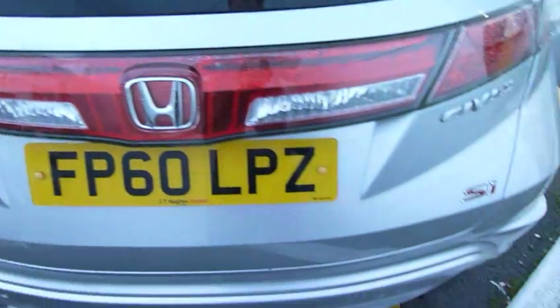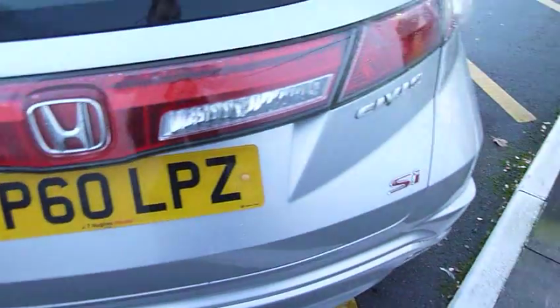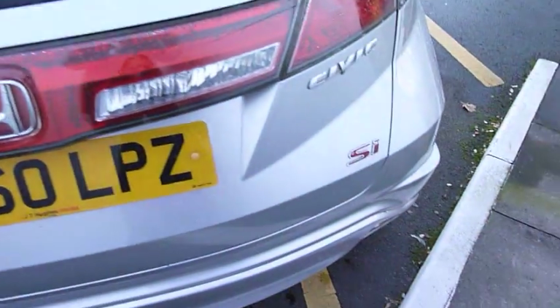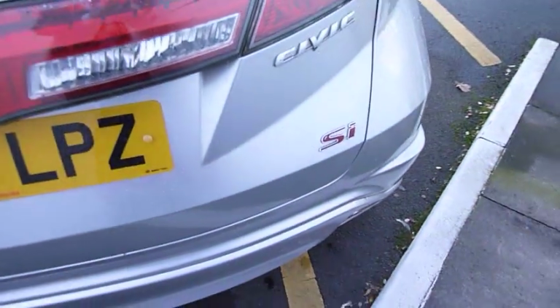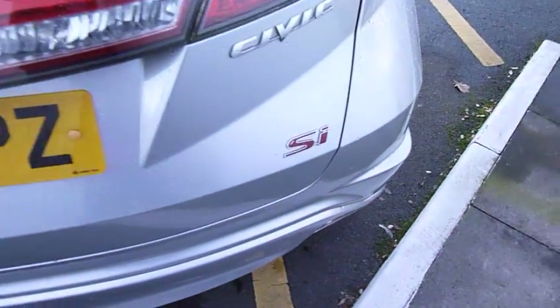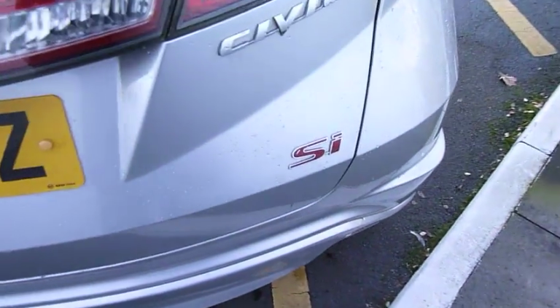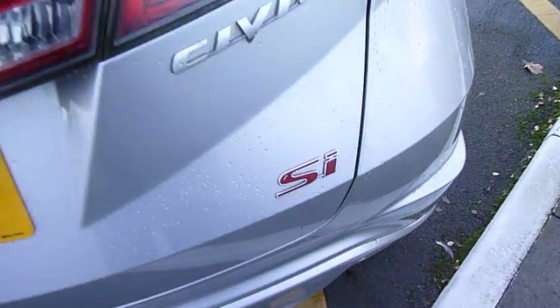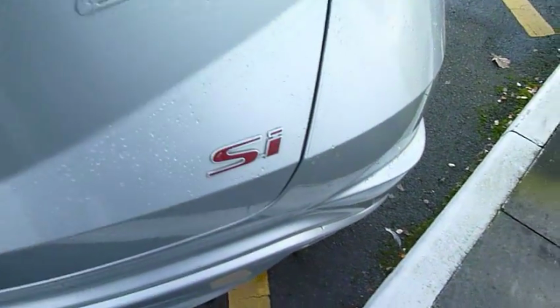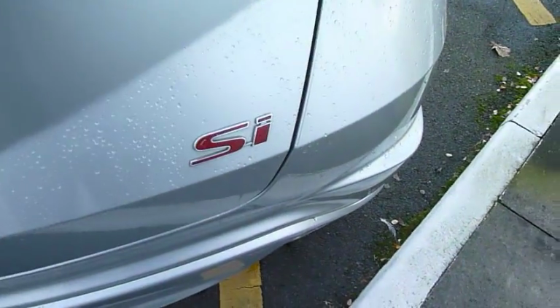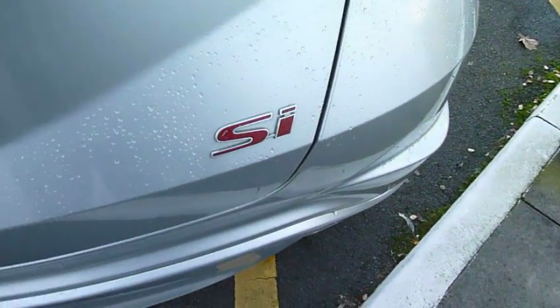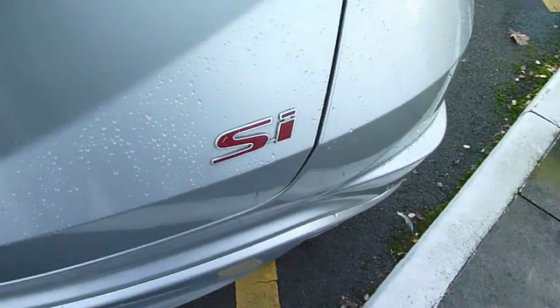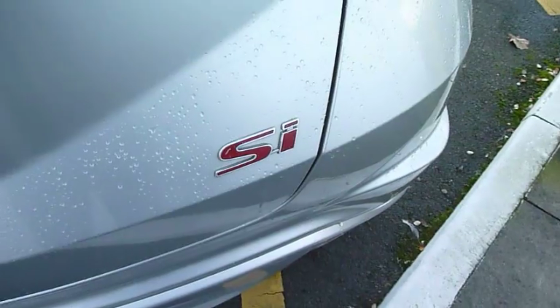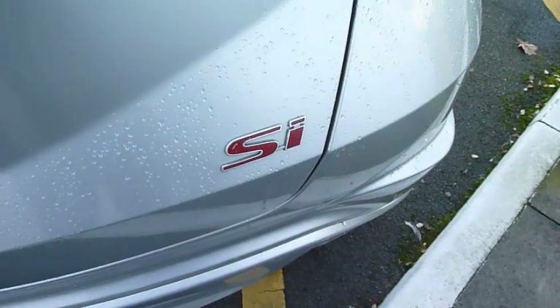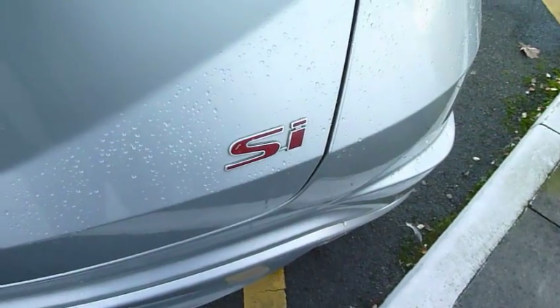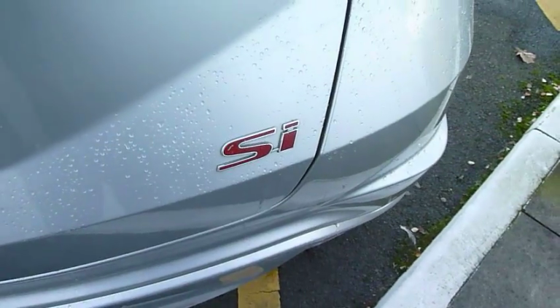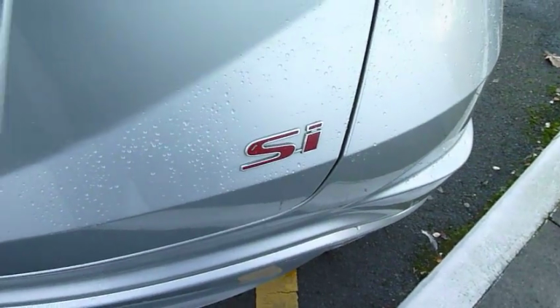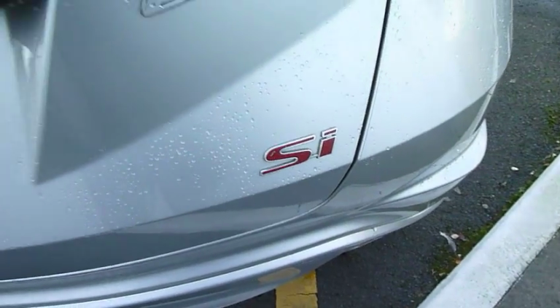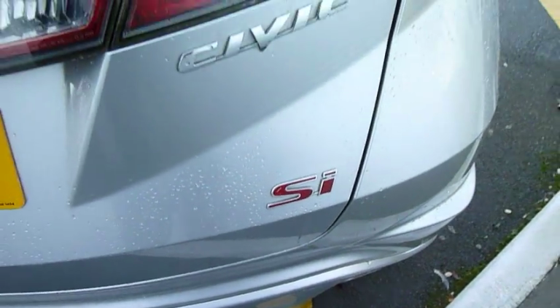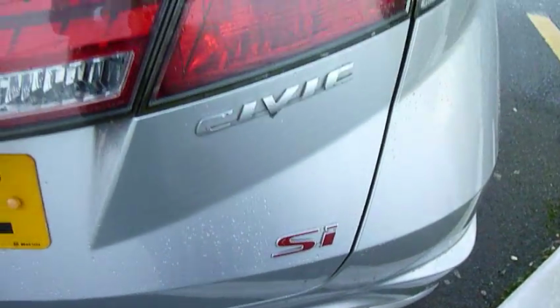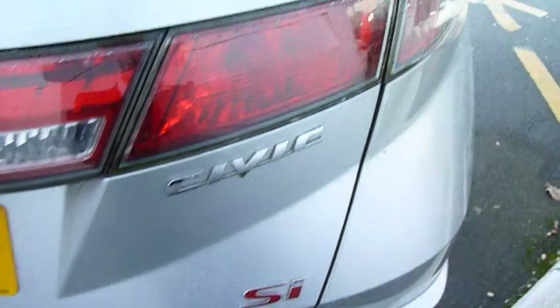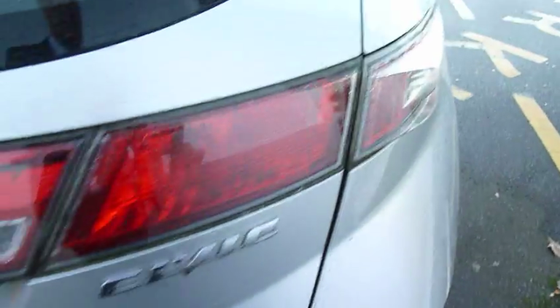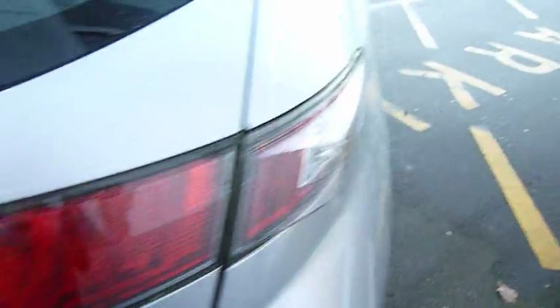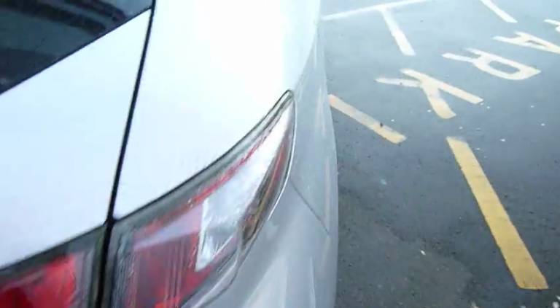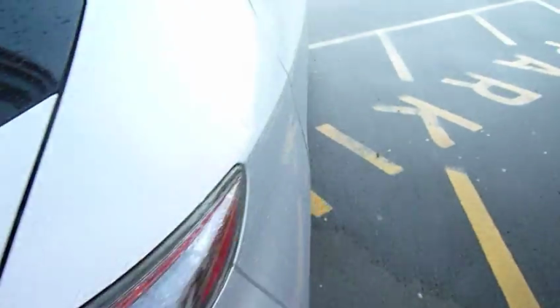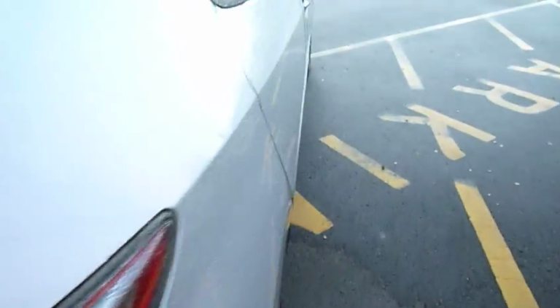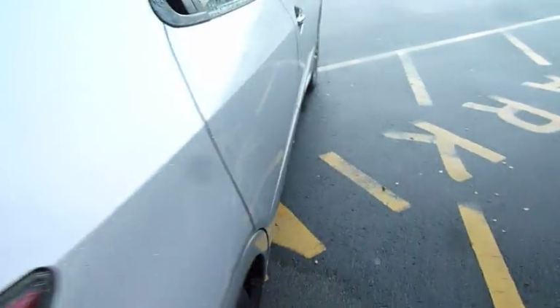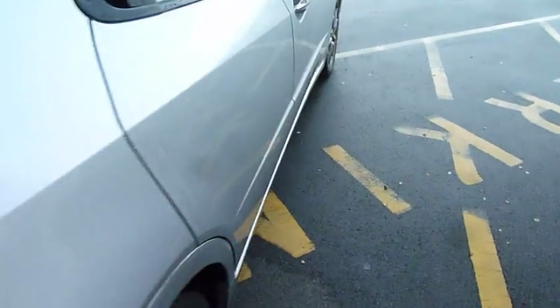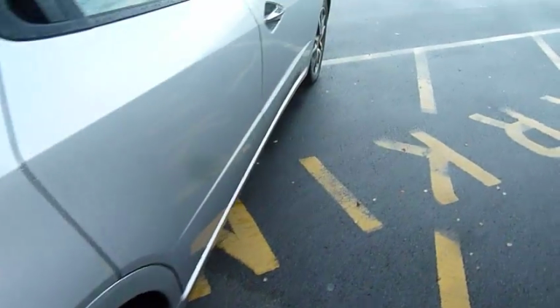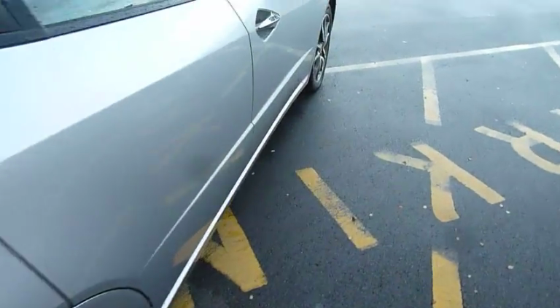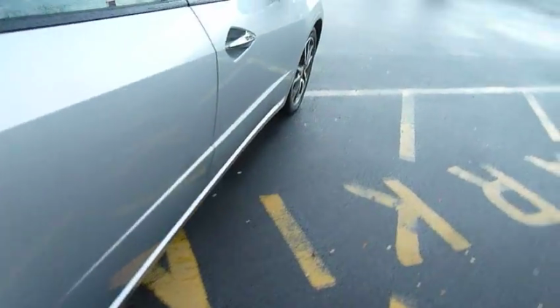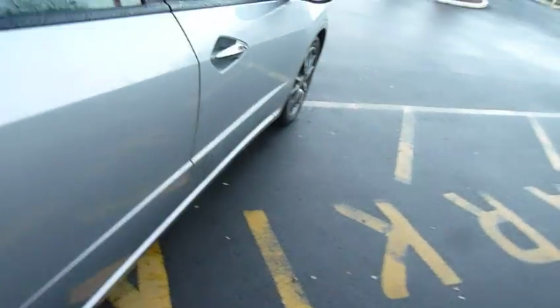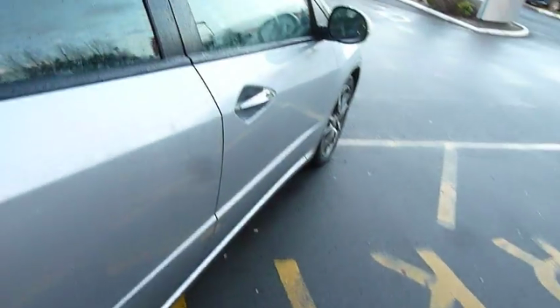You can't miss the SI — it has the logo on the rear.